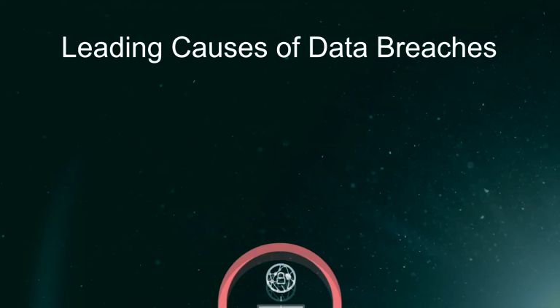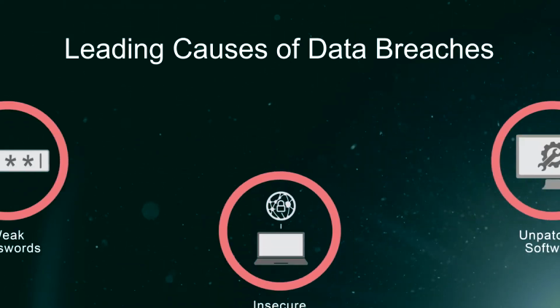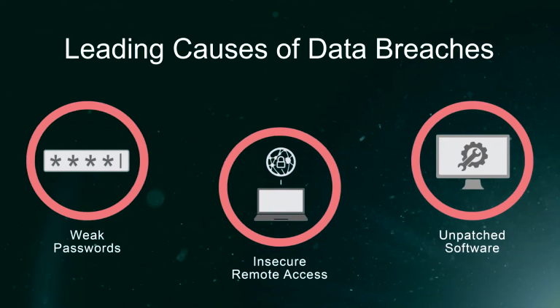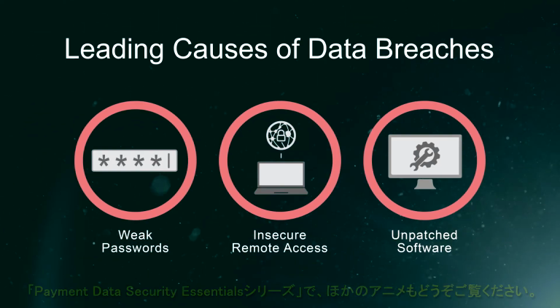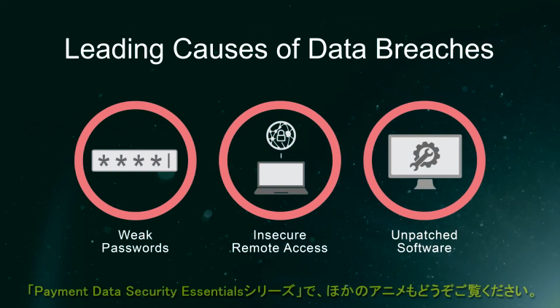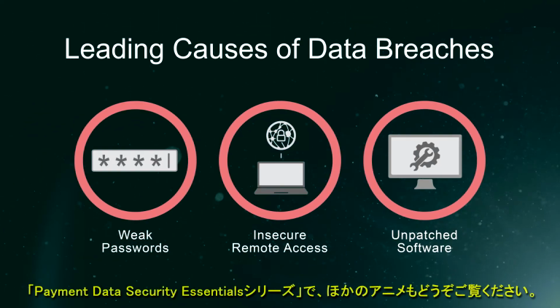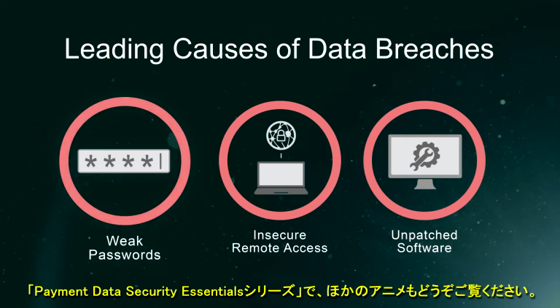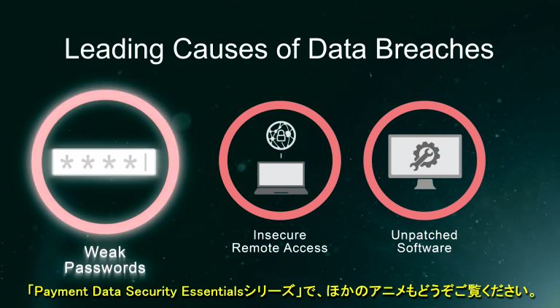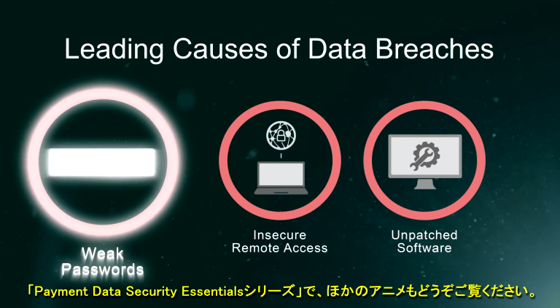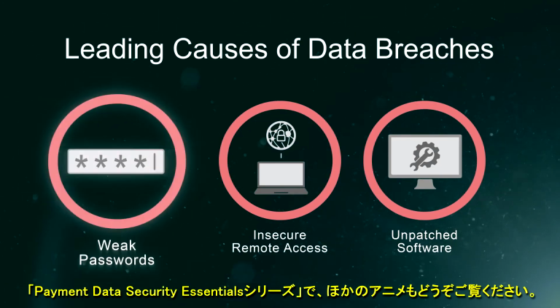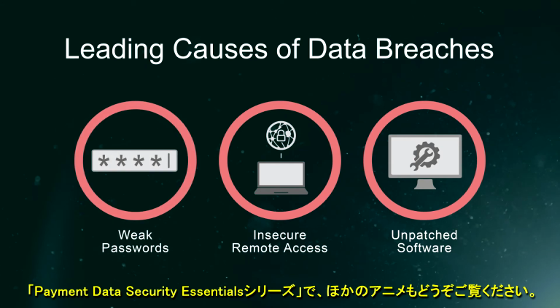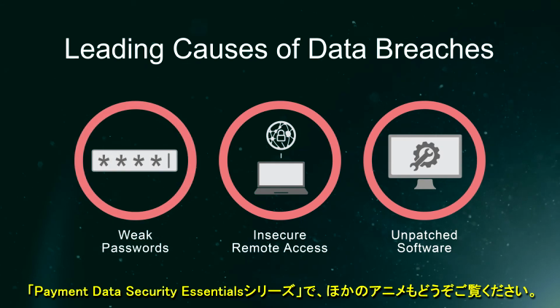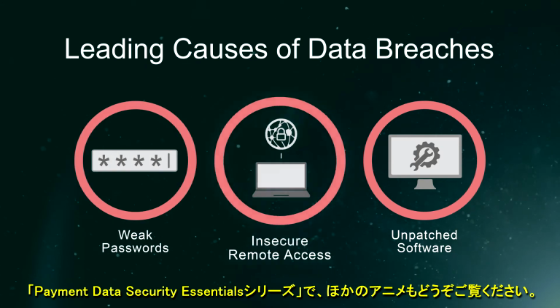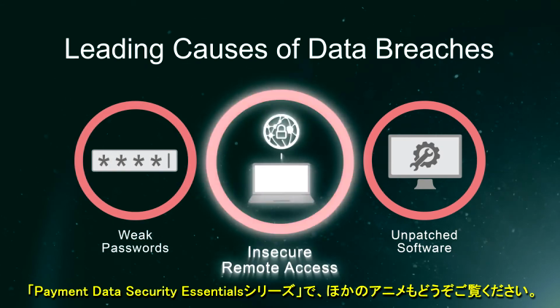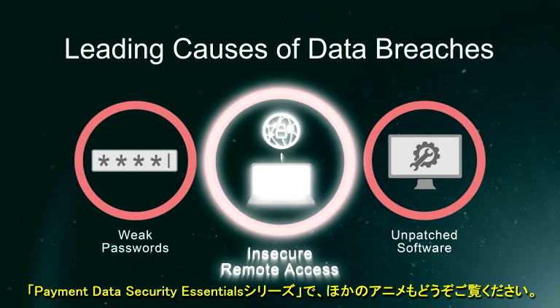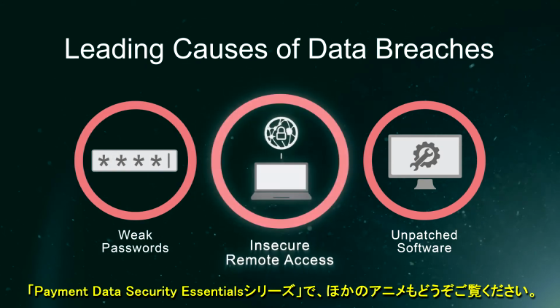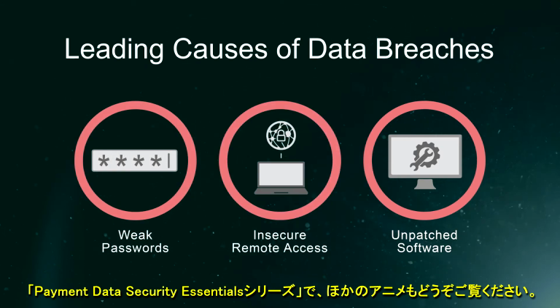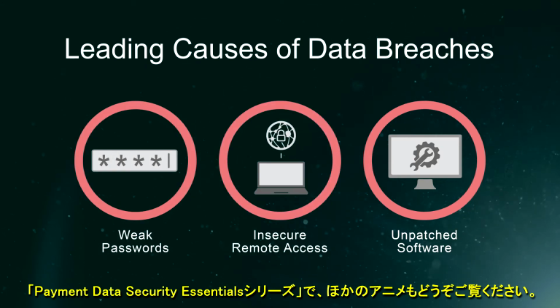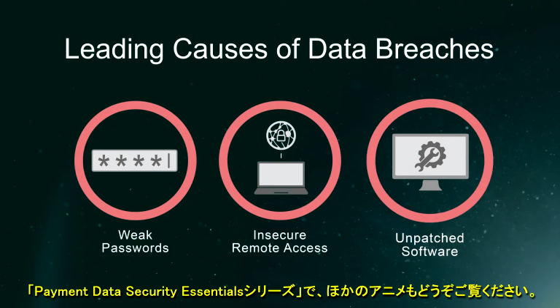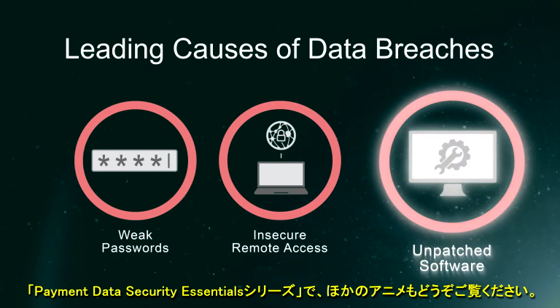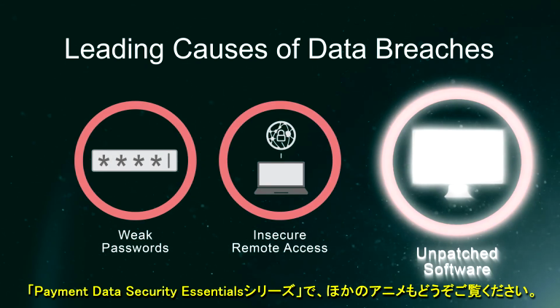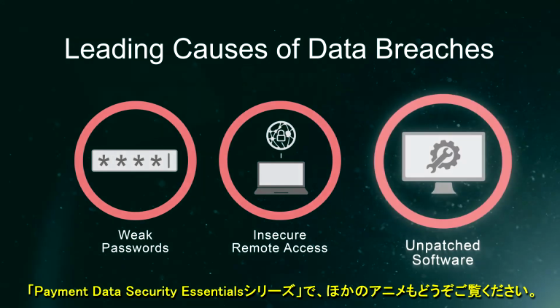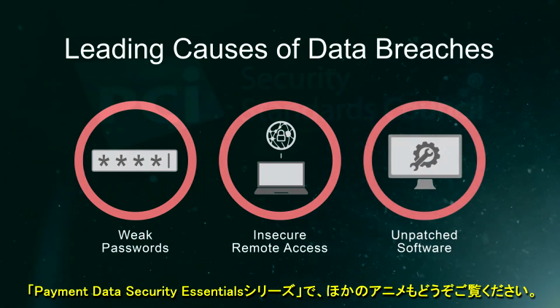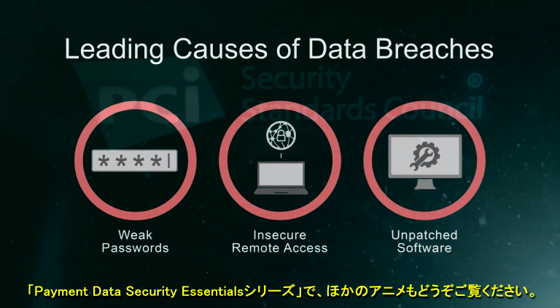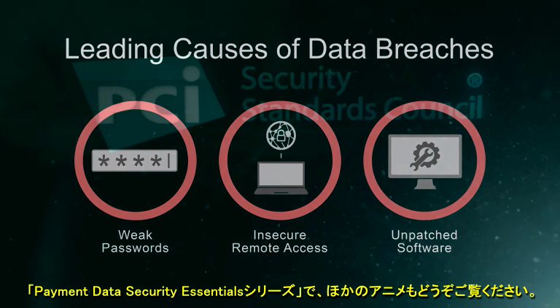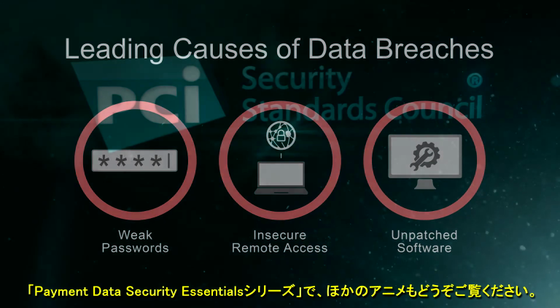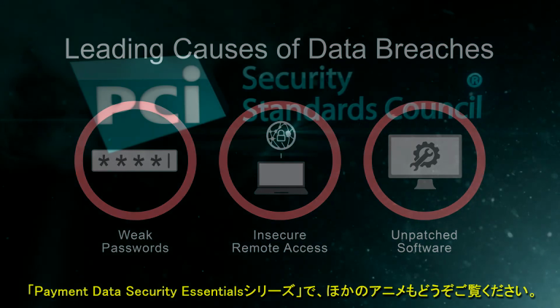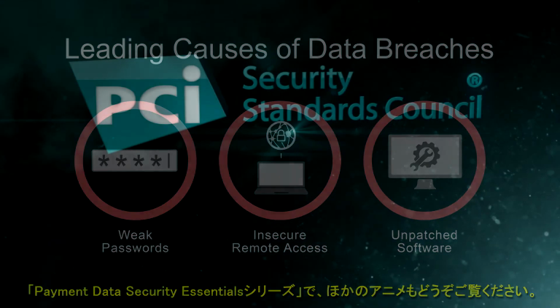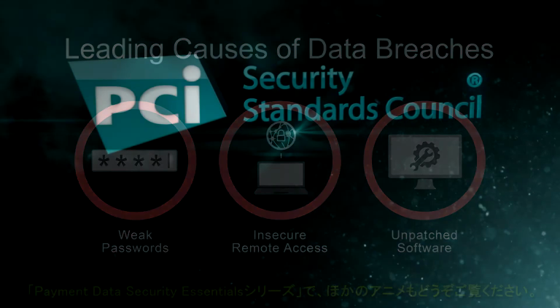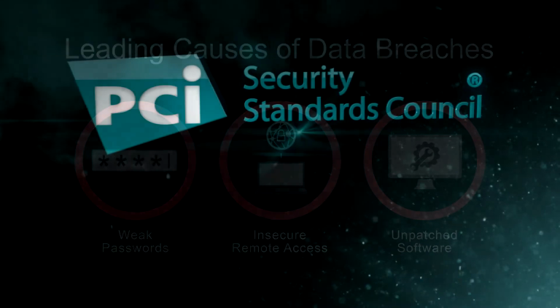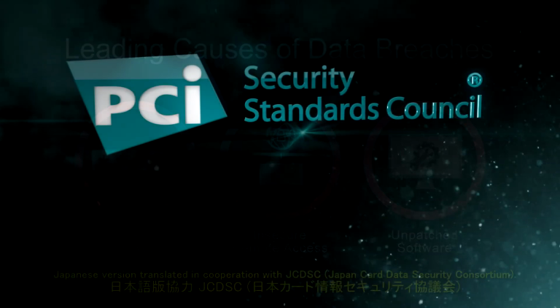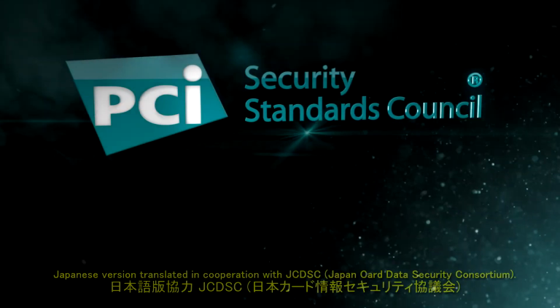Be sure to watch all of our videos in the Payment Data Security Essentials series.